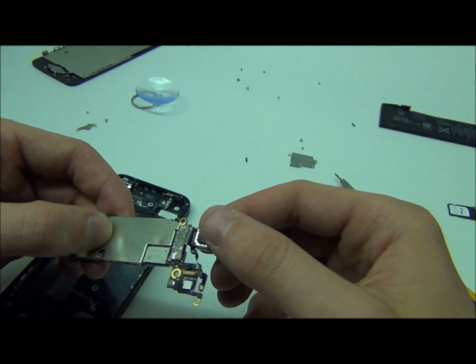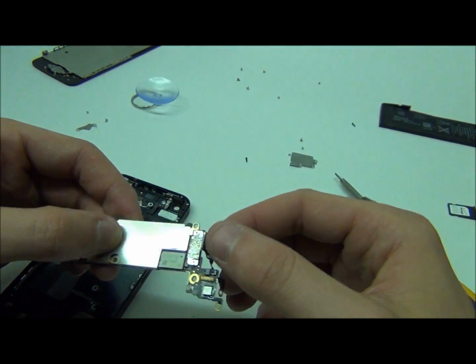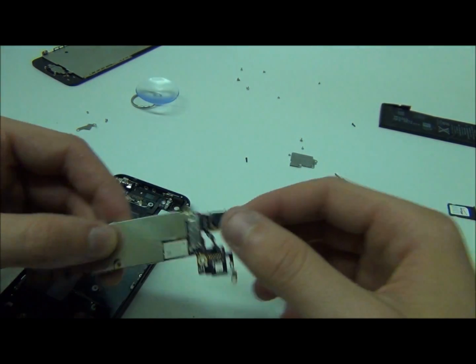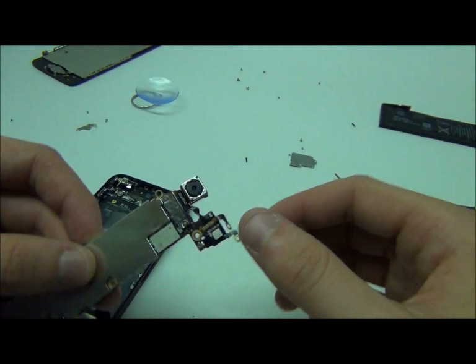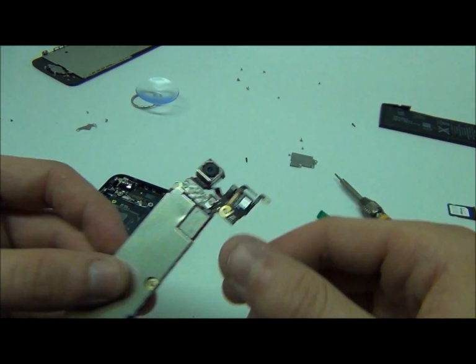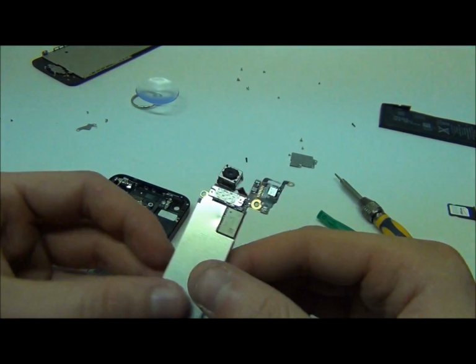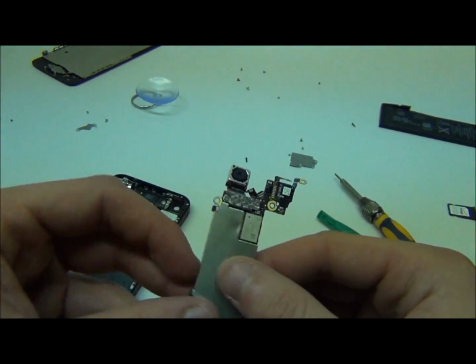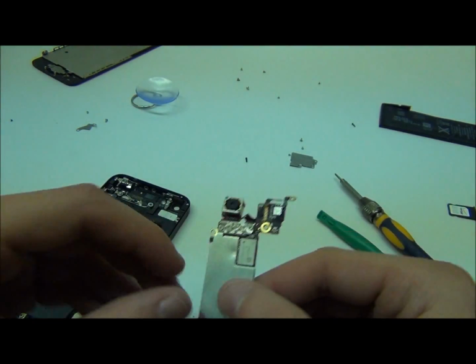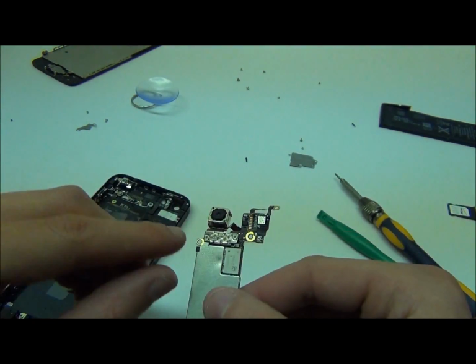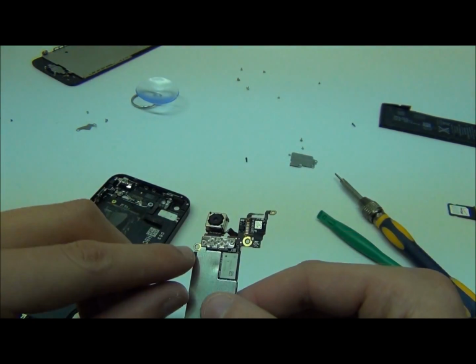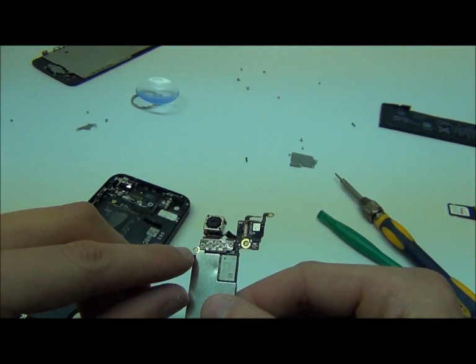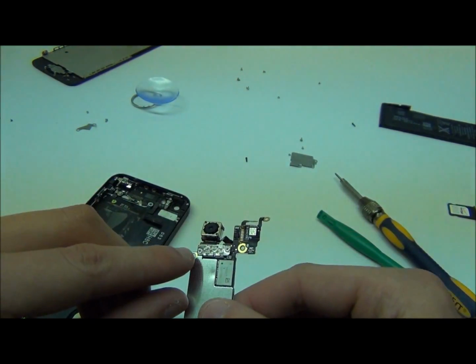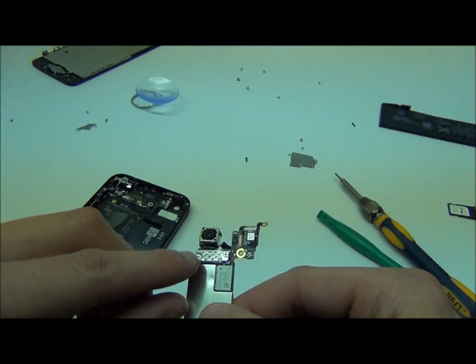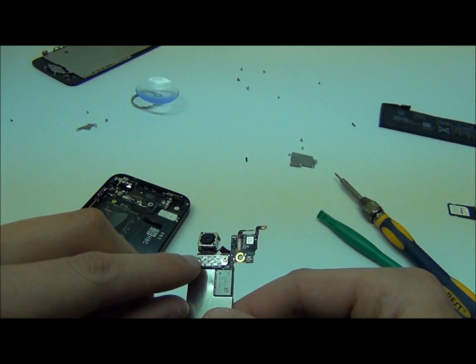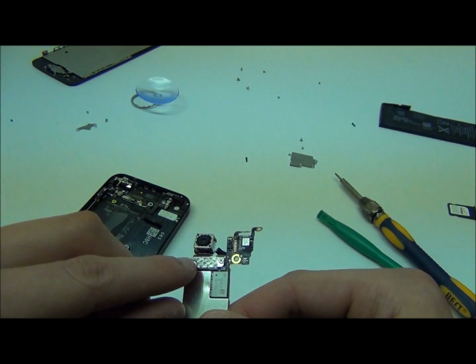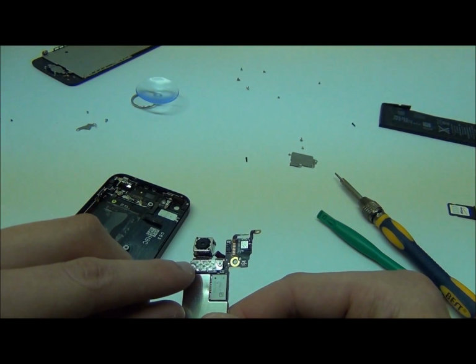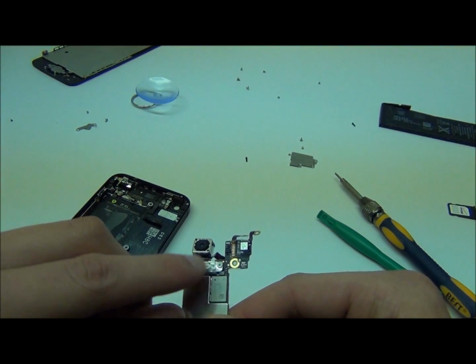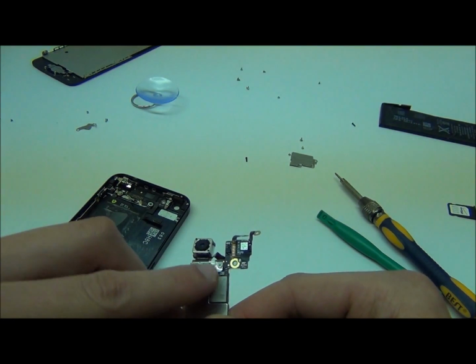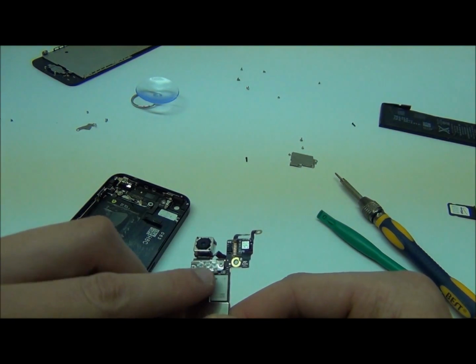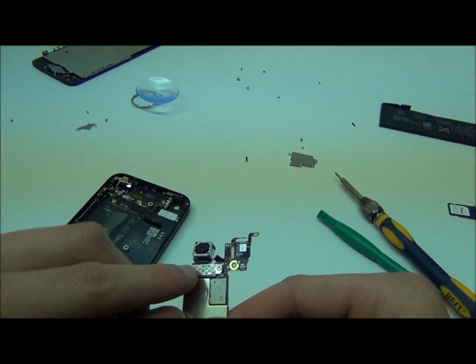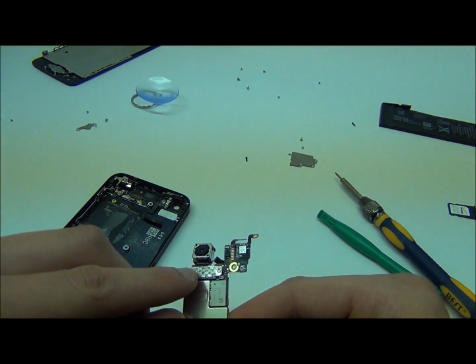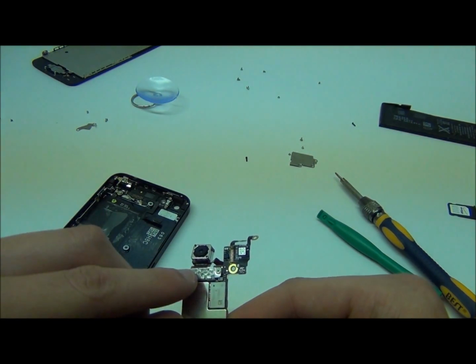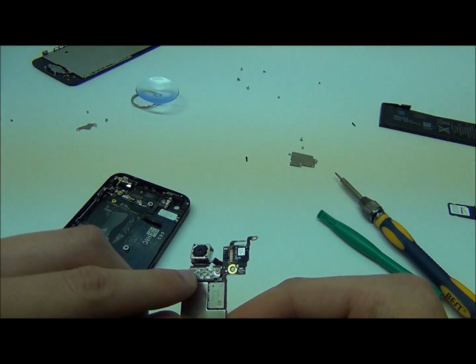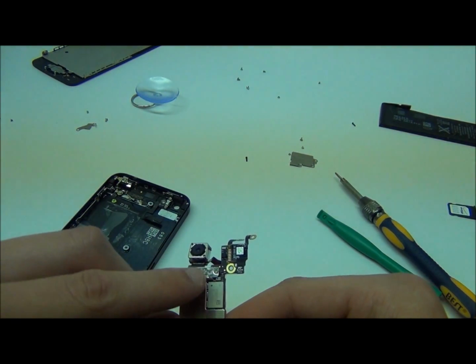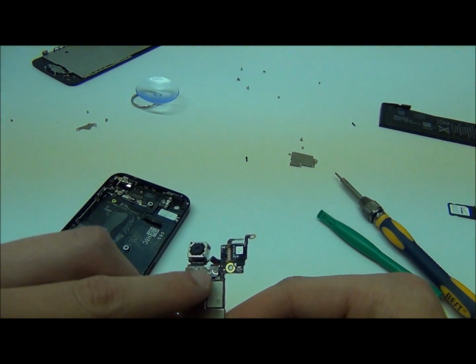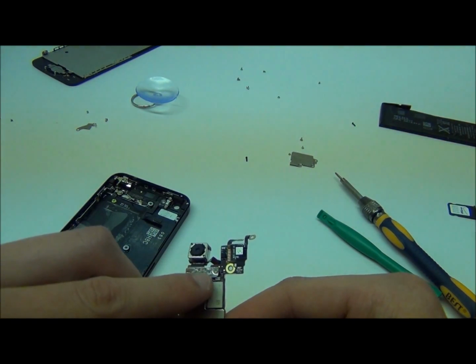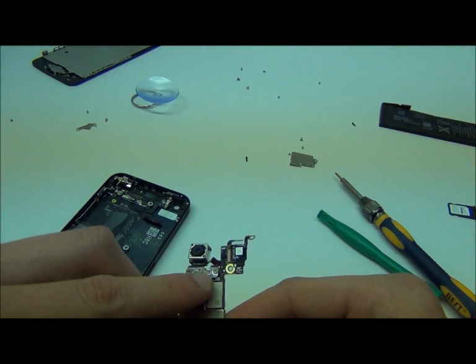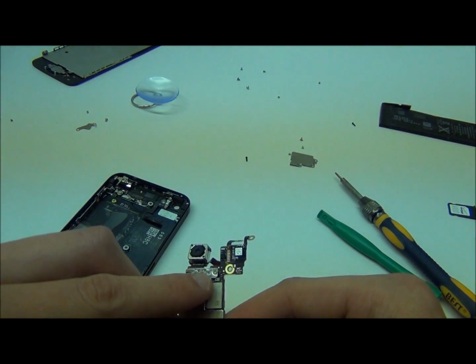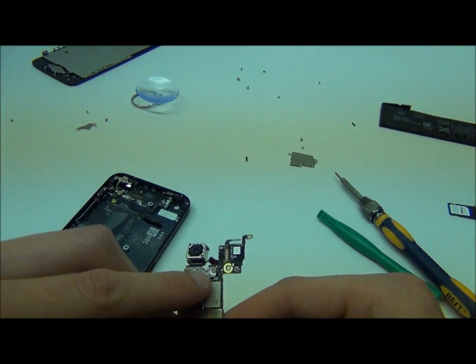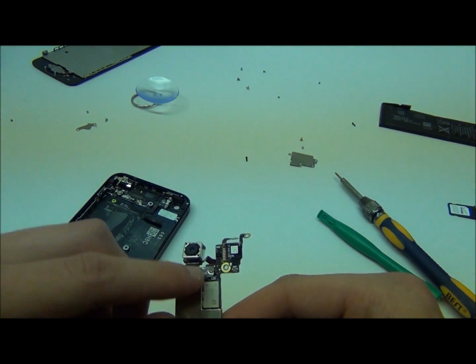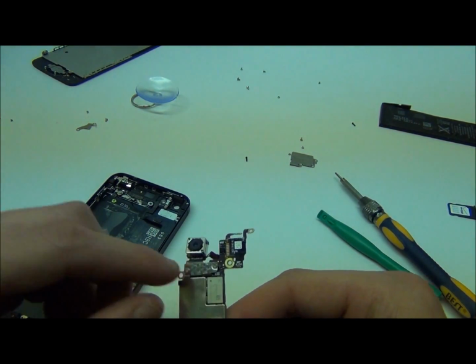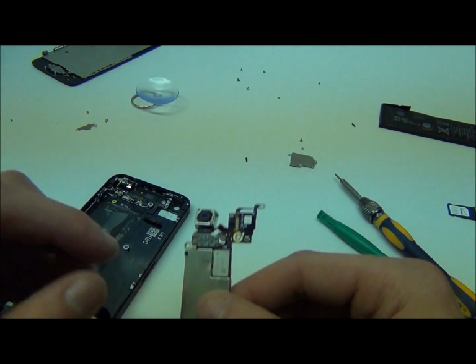The camera is attached with two screws over here, so if you do need to replace it you can go ahead and unscrew those.